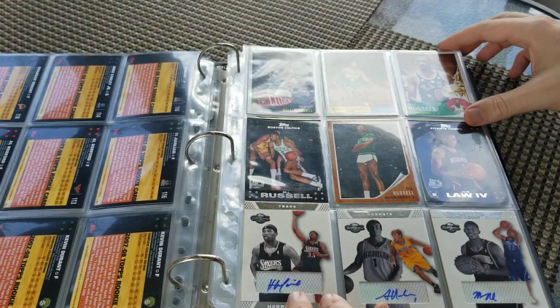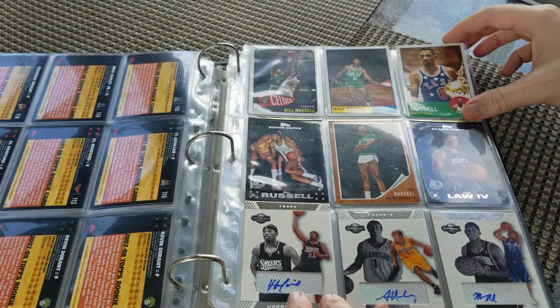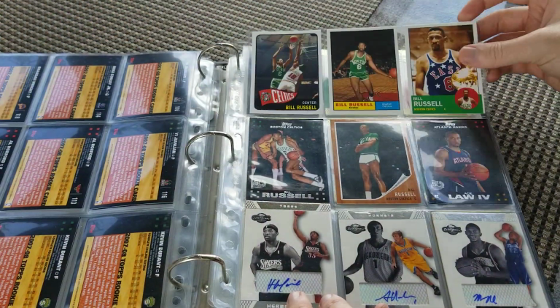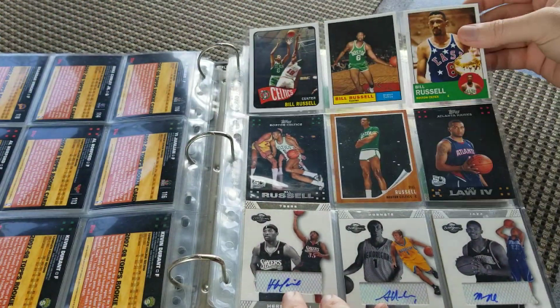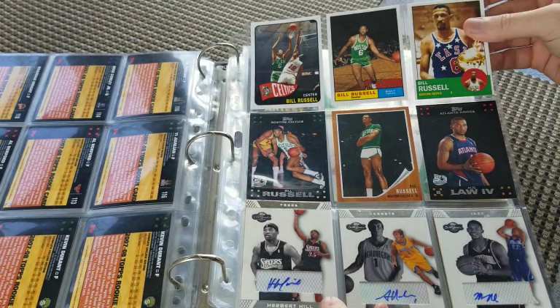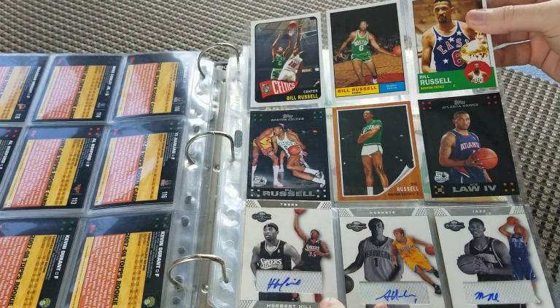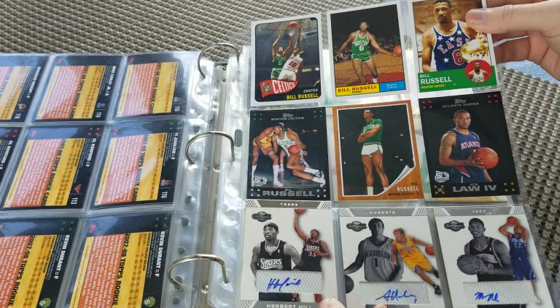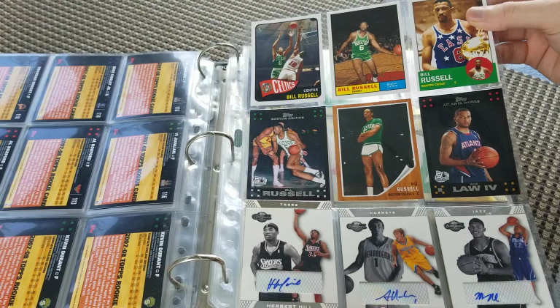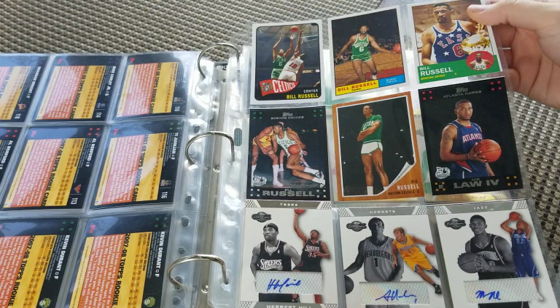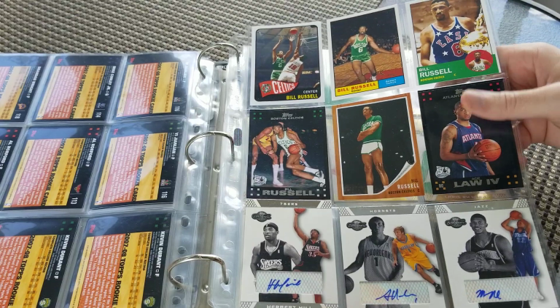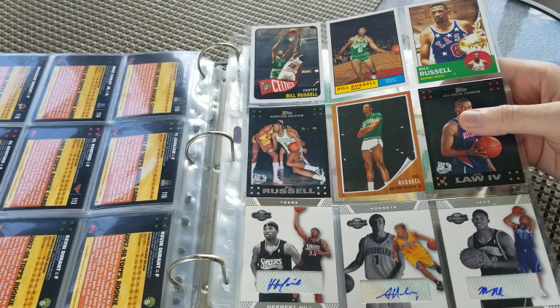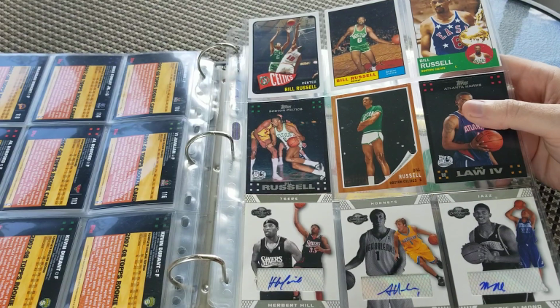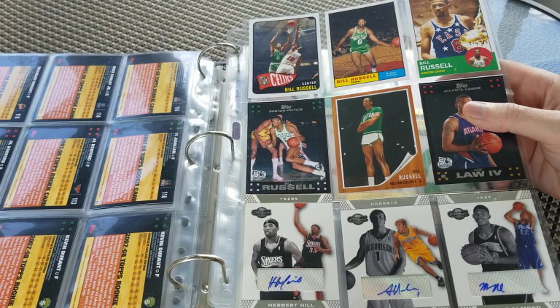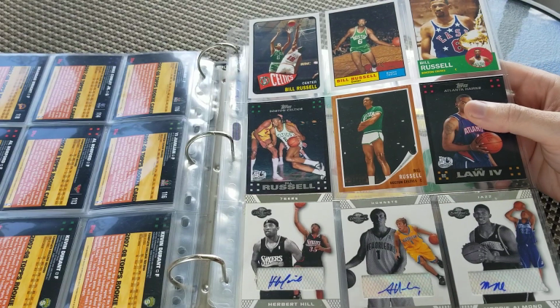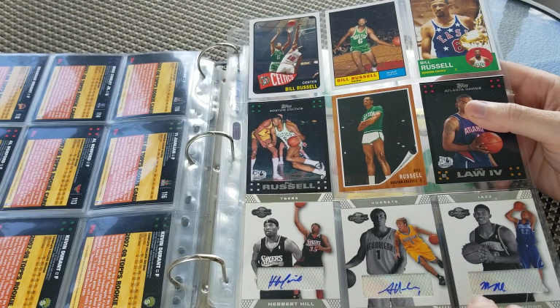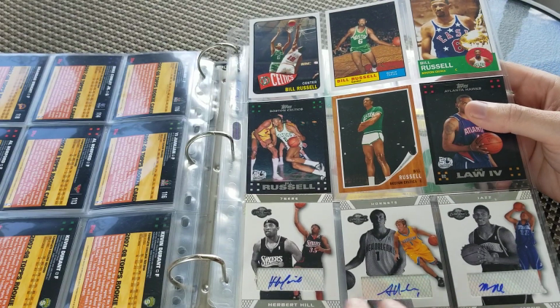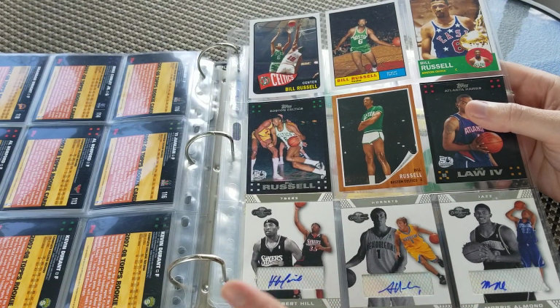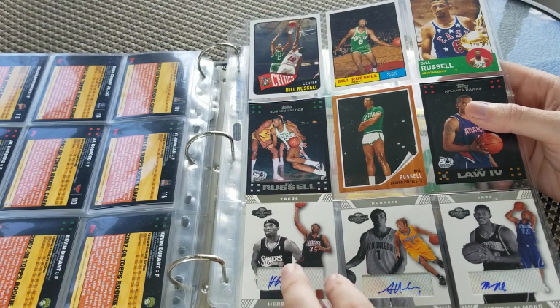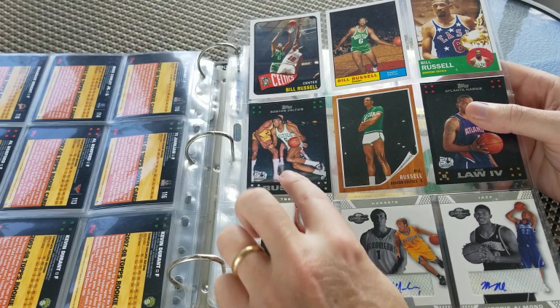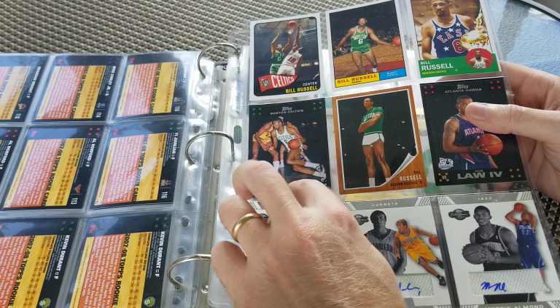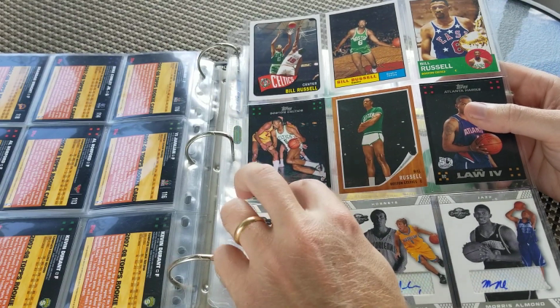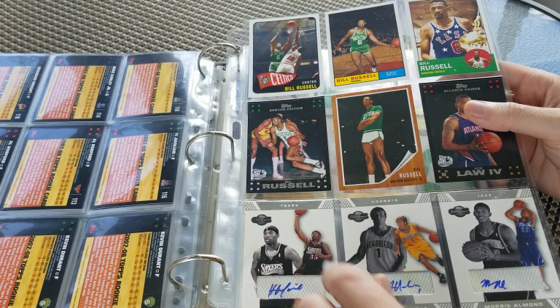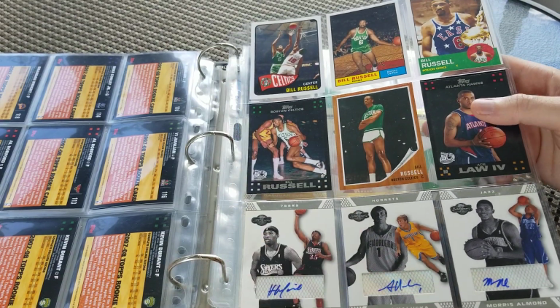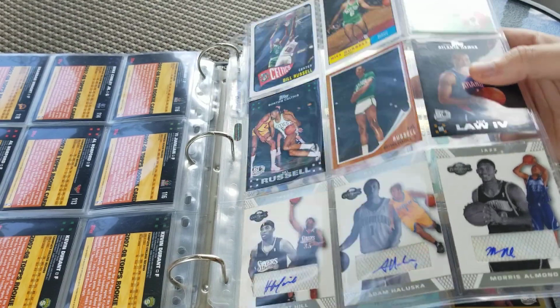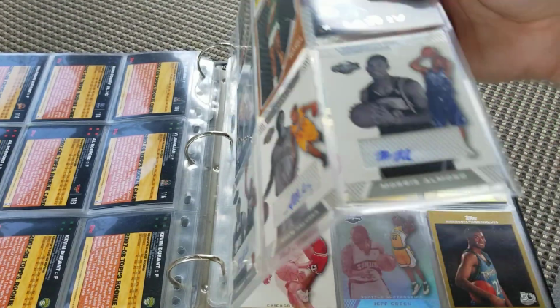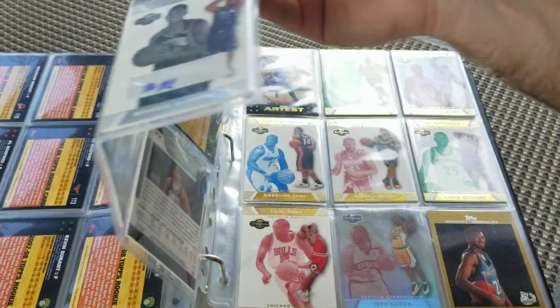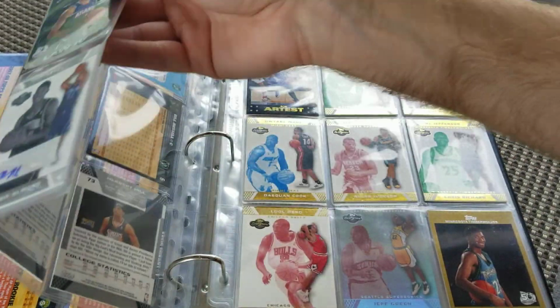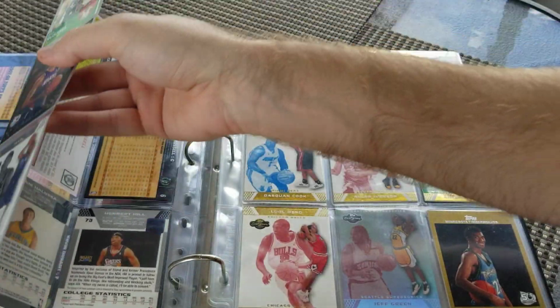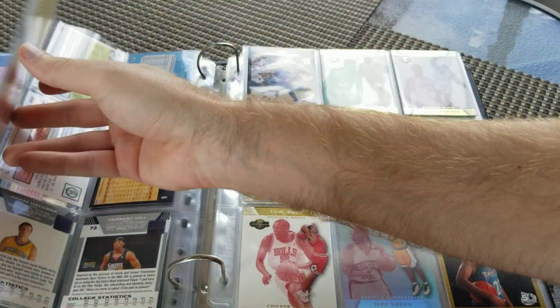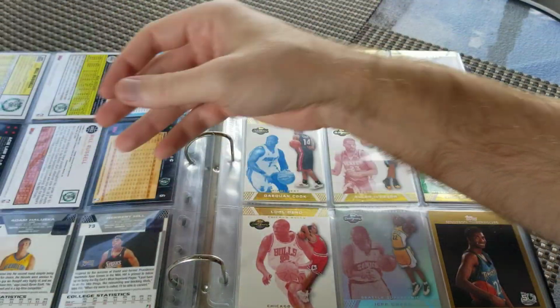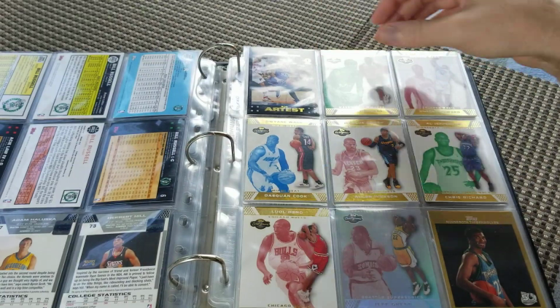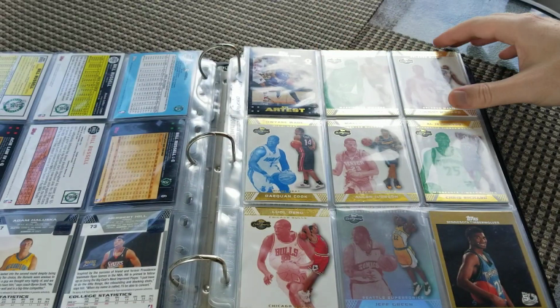Let's see what we got here — some Bill Russell base cards, some dollar box autos at the bottom. Still cool nonetheless.